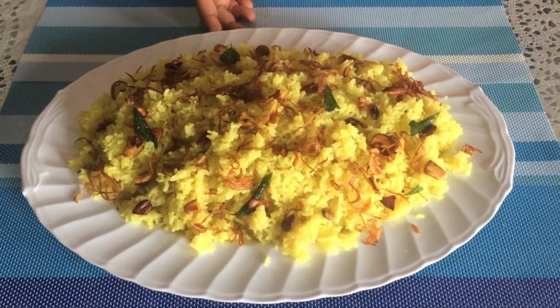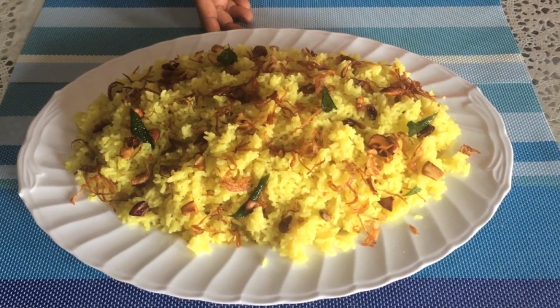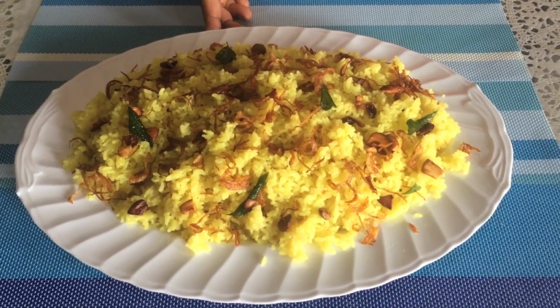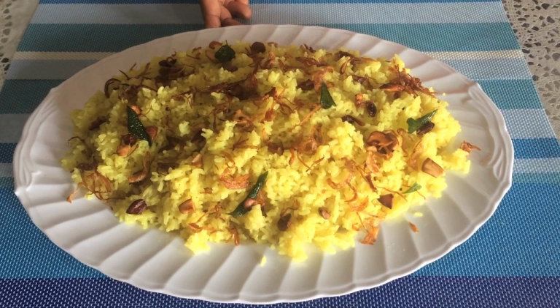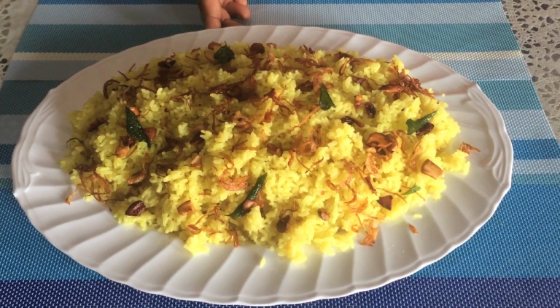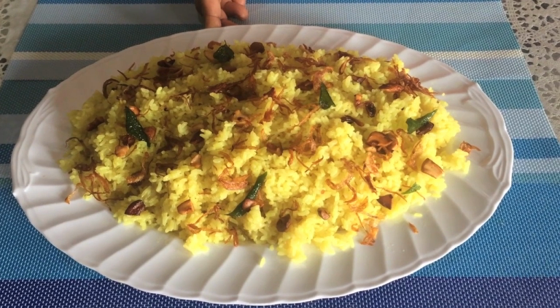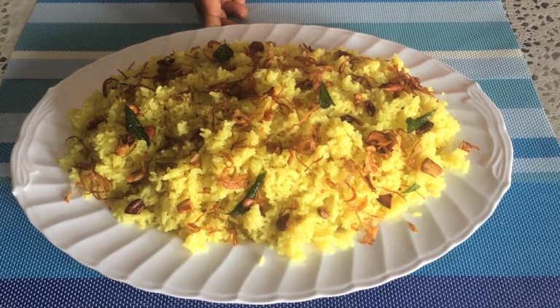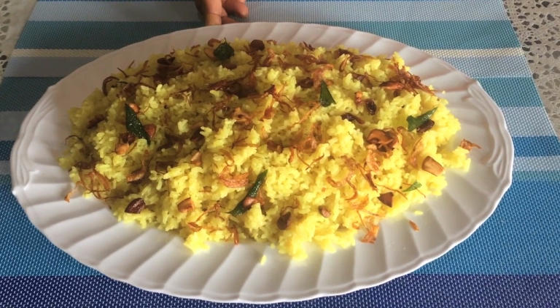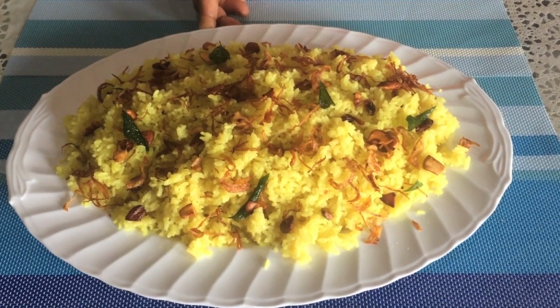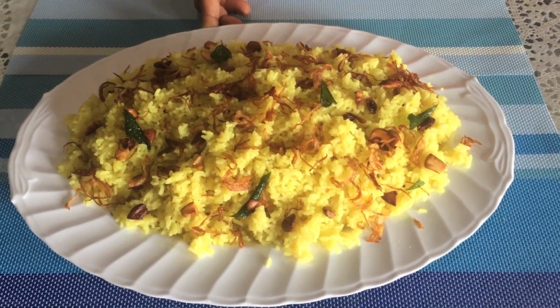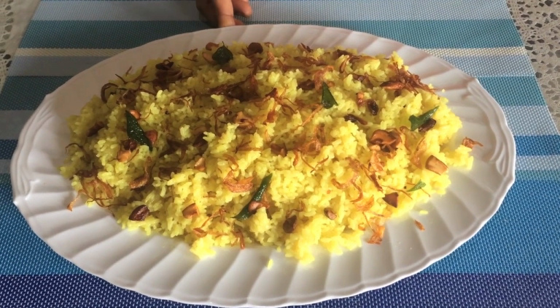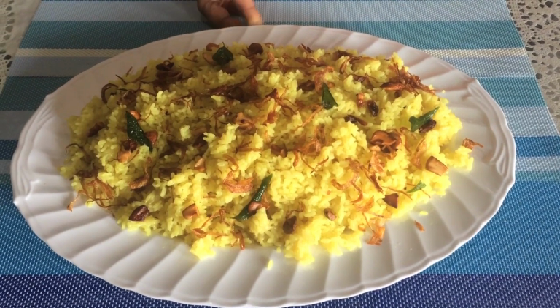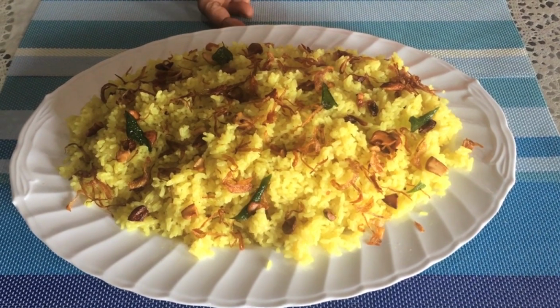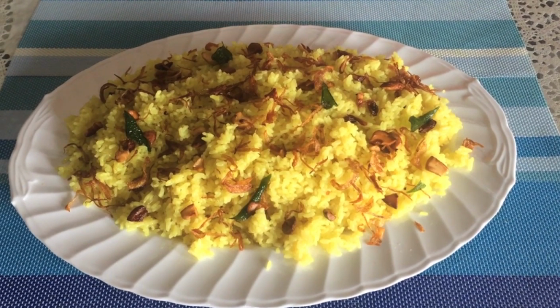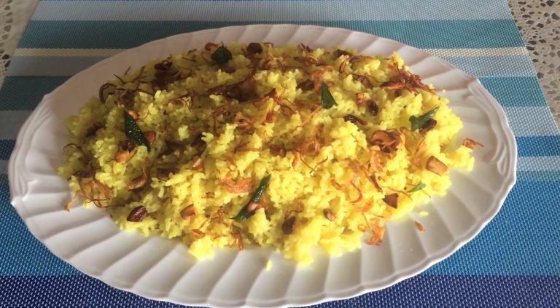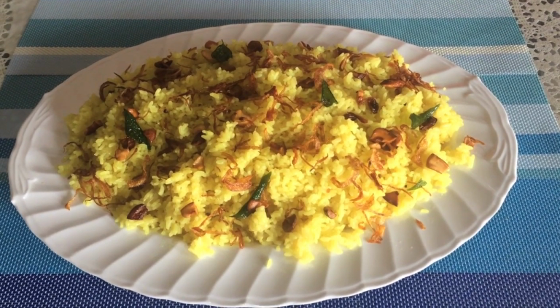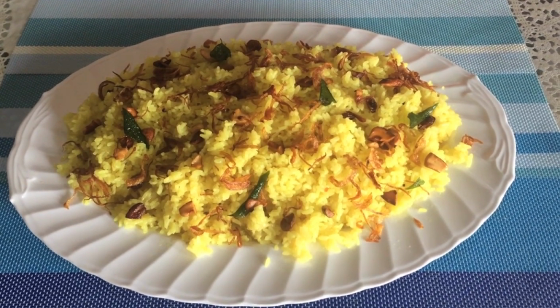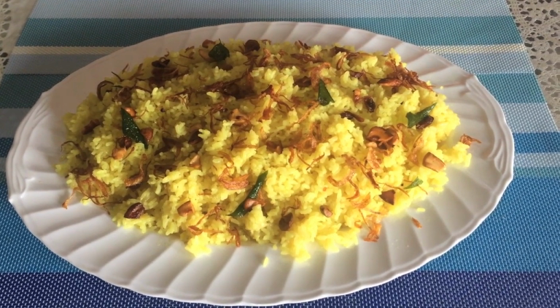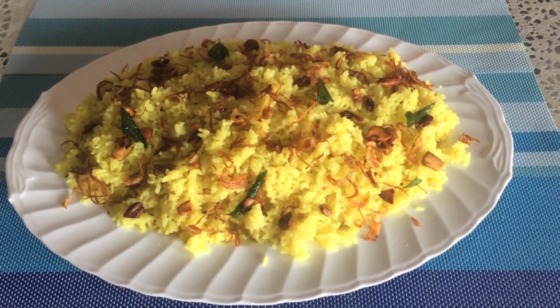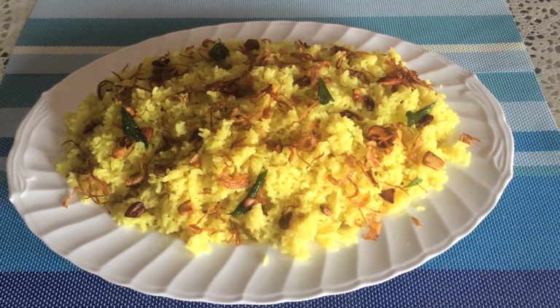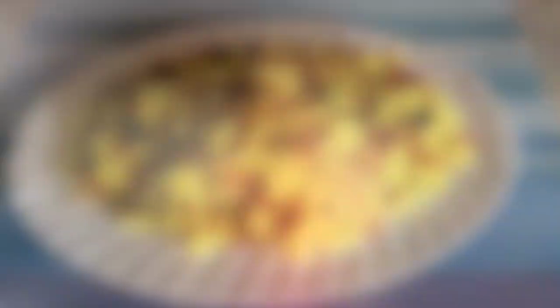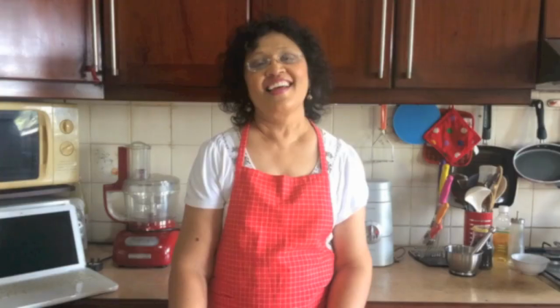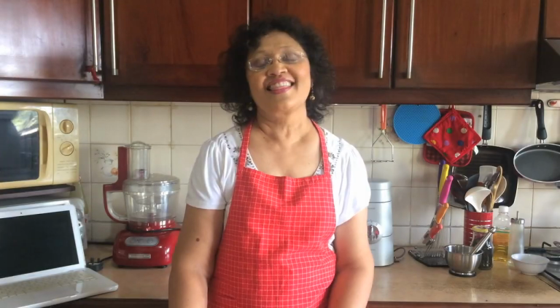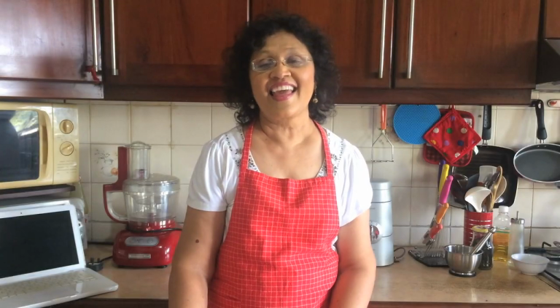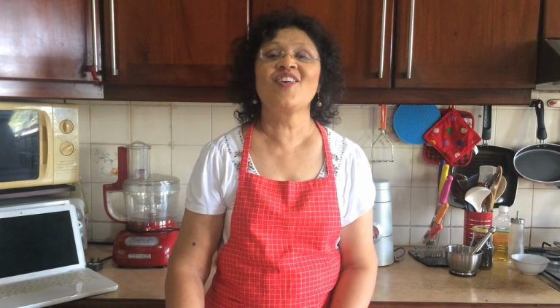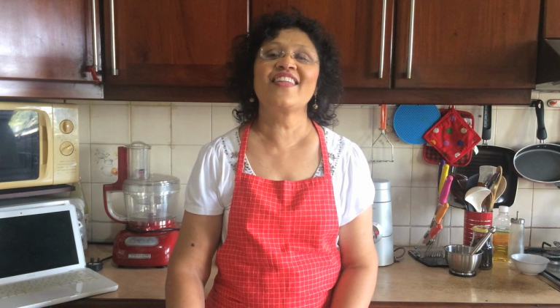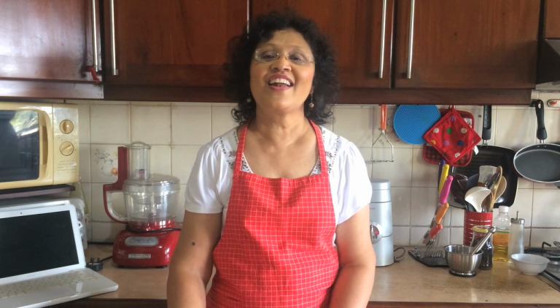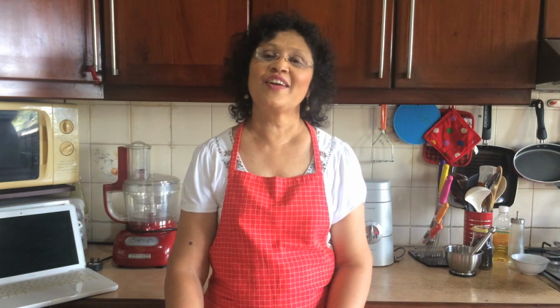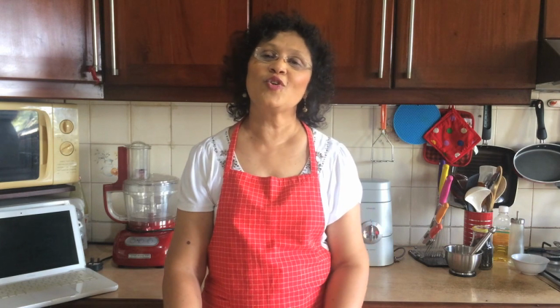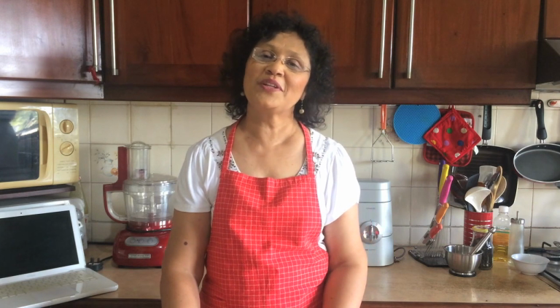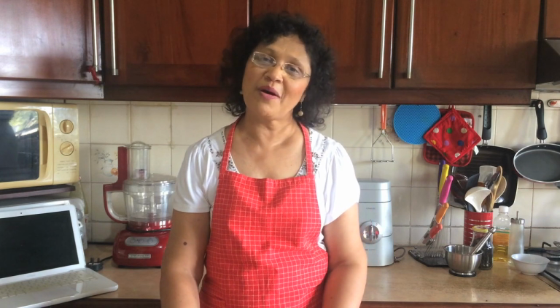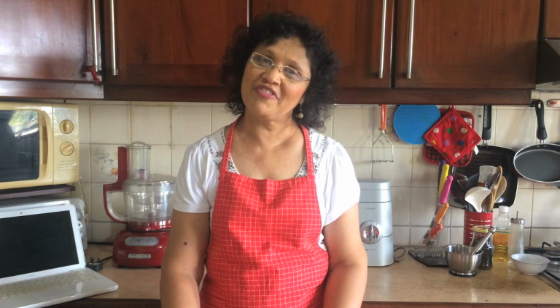Let's go to the dressing. Let's cook it up today. Let's put the dressing in a small bowl.